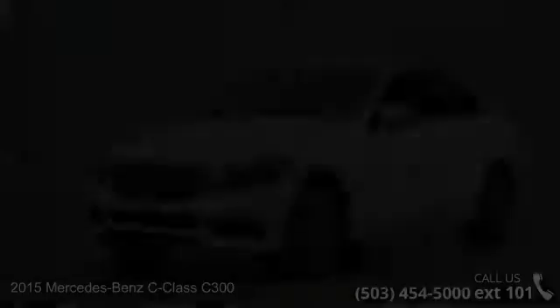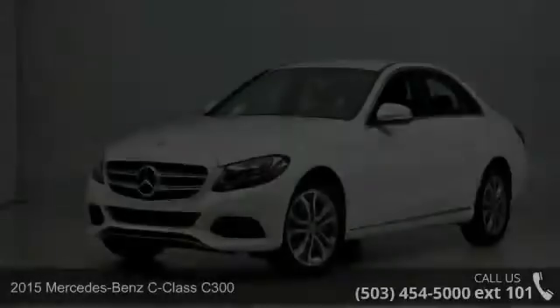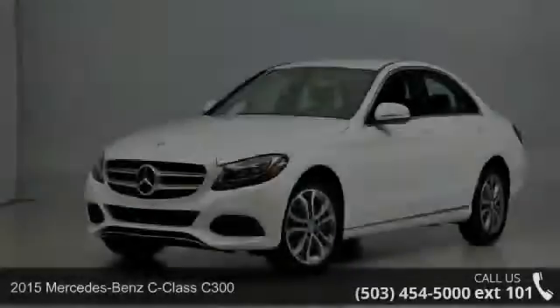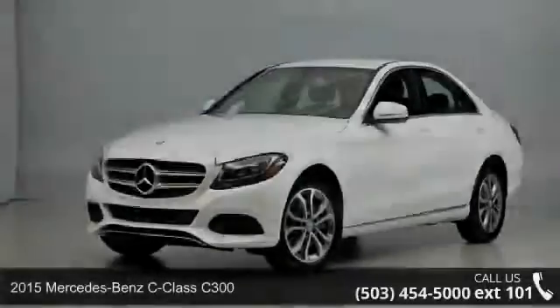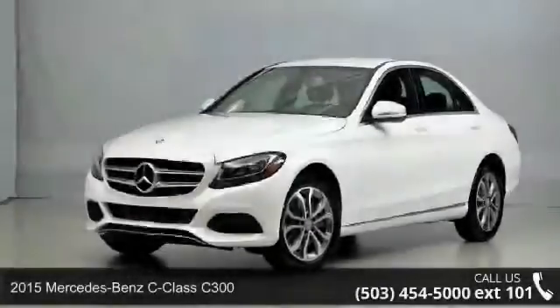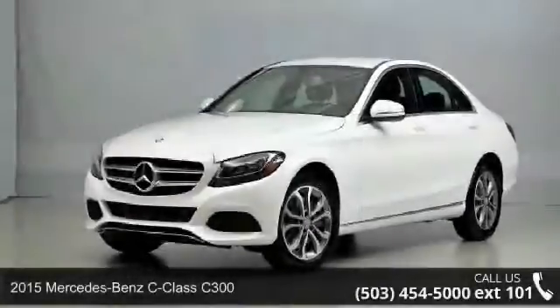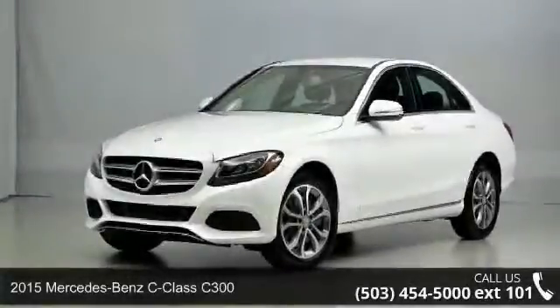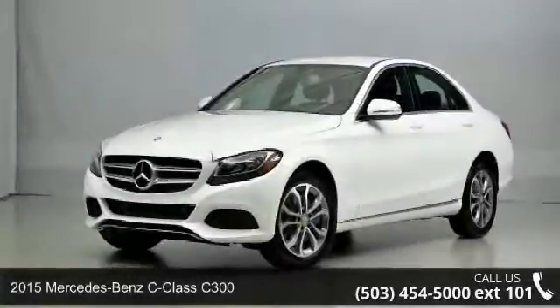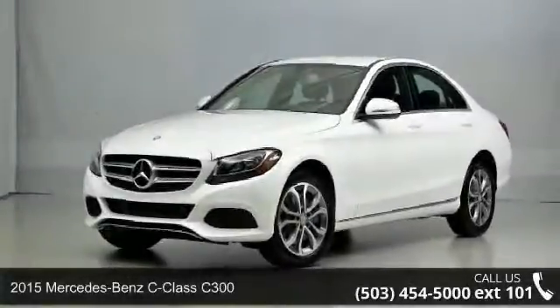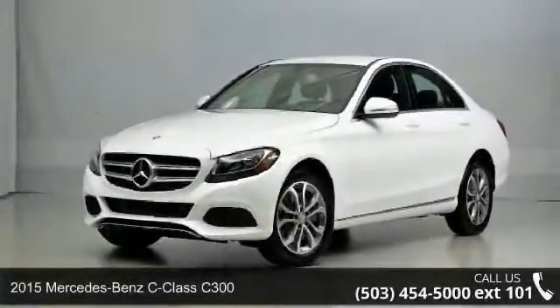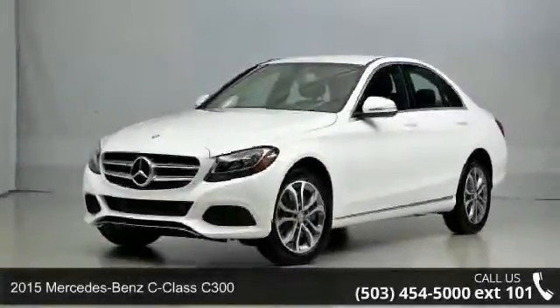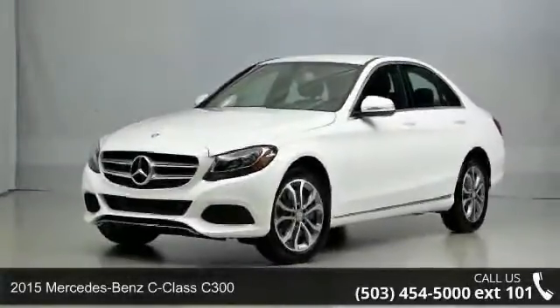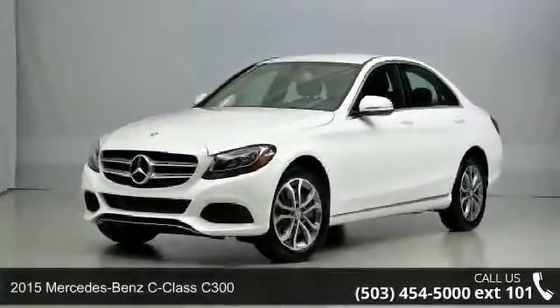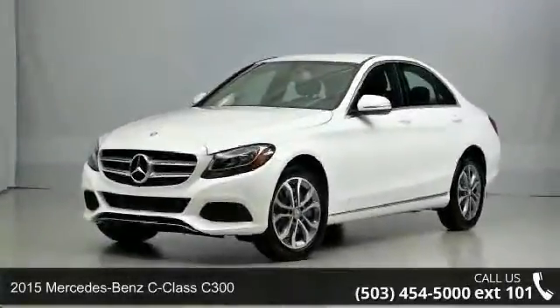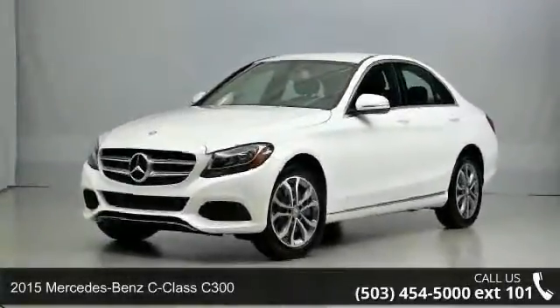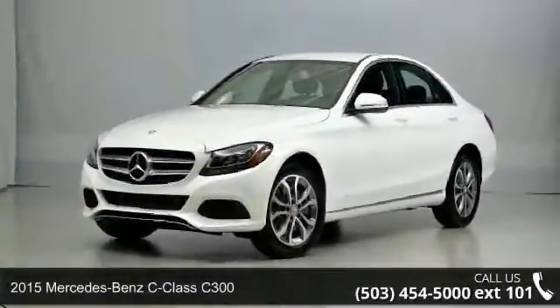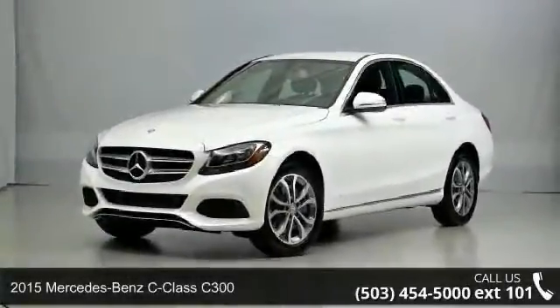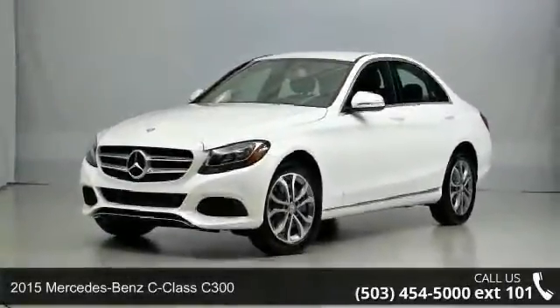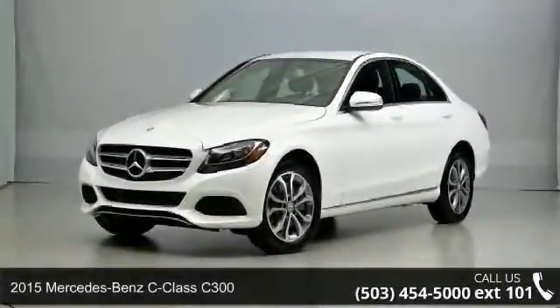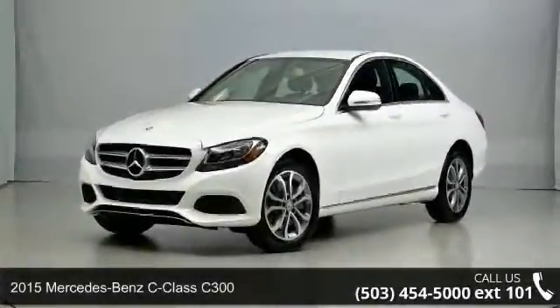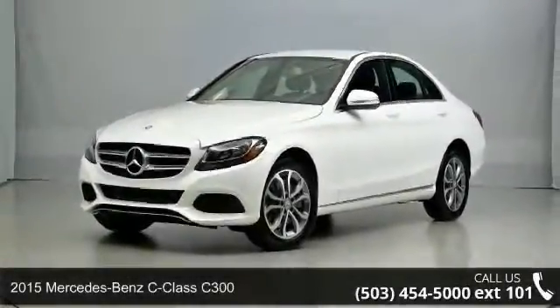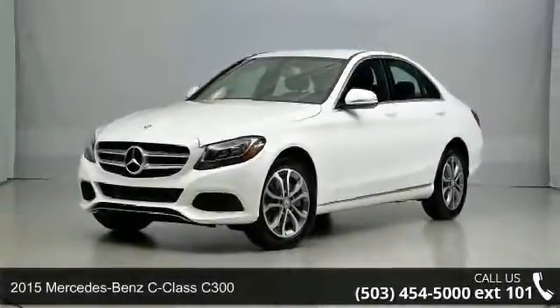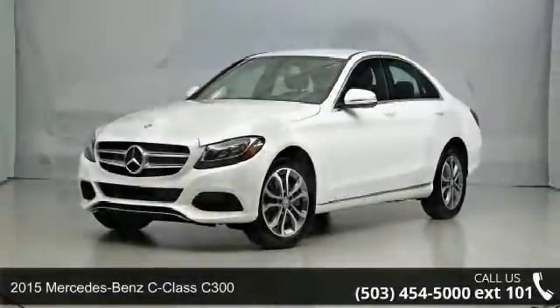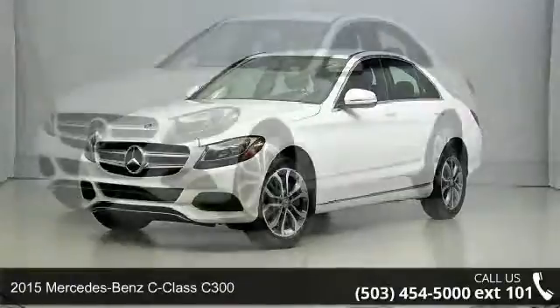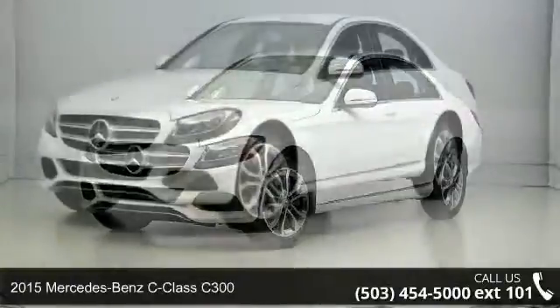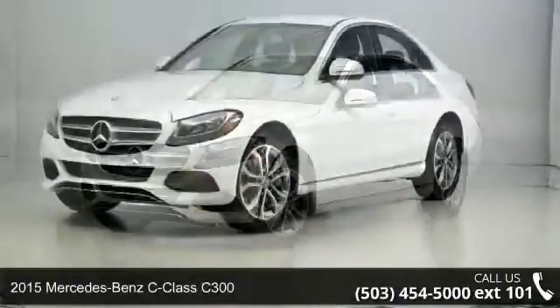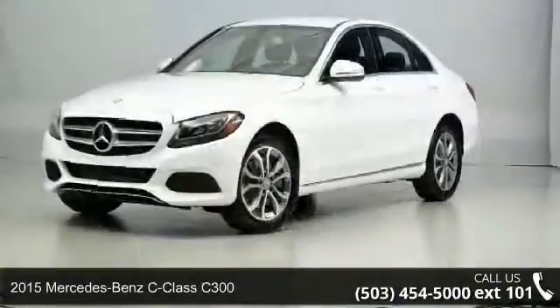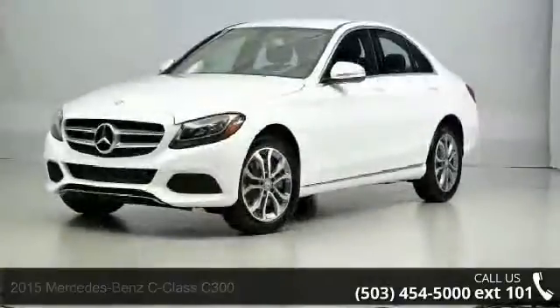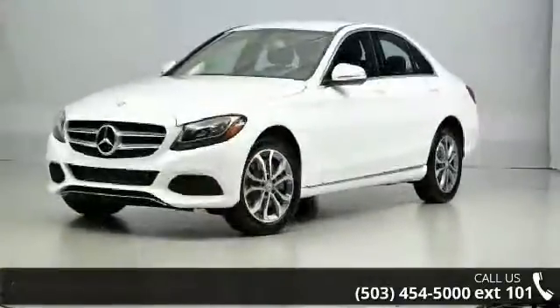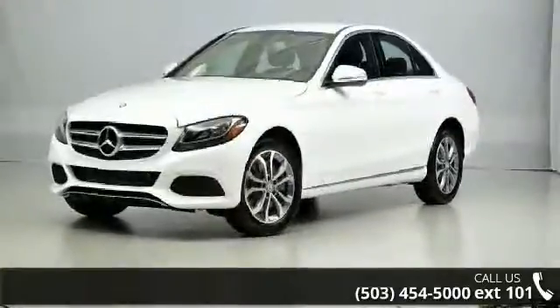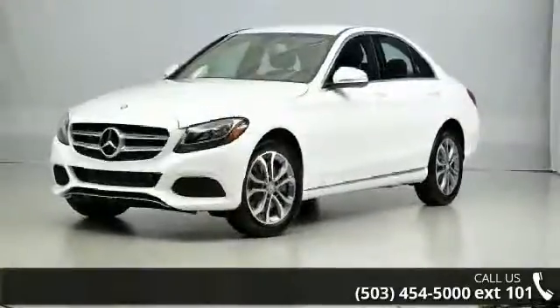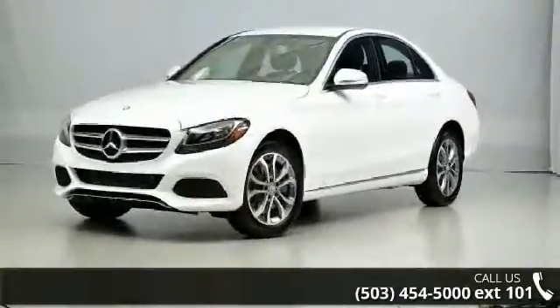Step onto the 2015 Mercedes-Benz C-Class C300. Don't miss this great deal on a luxury vehicle.